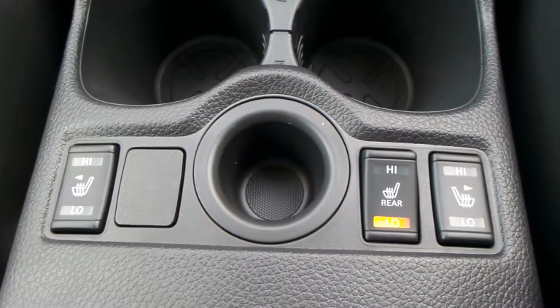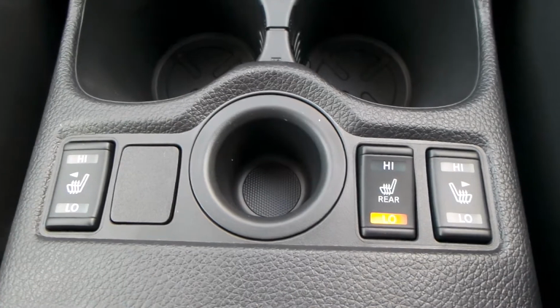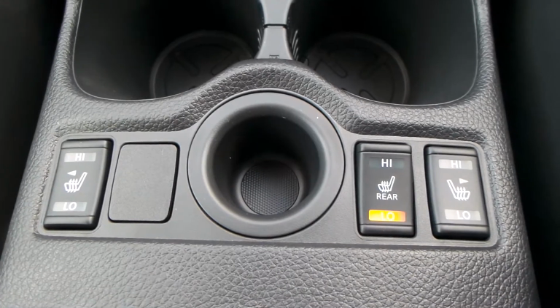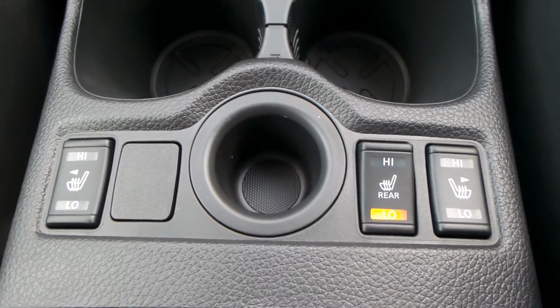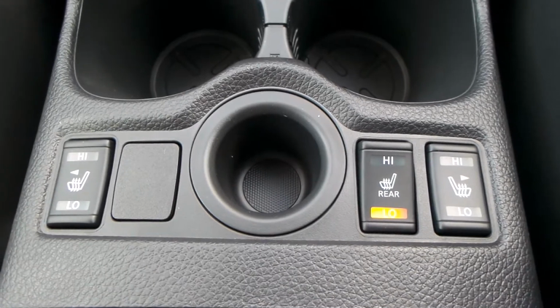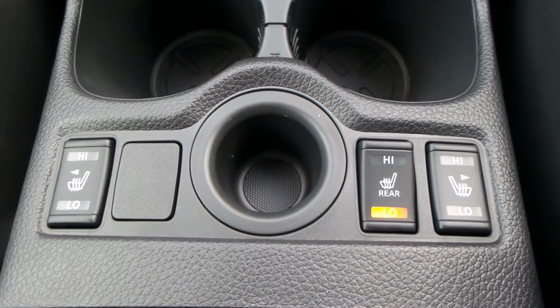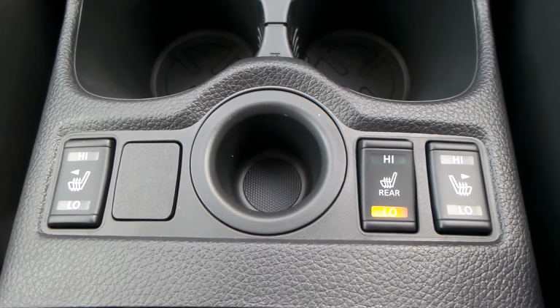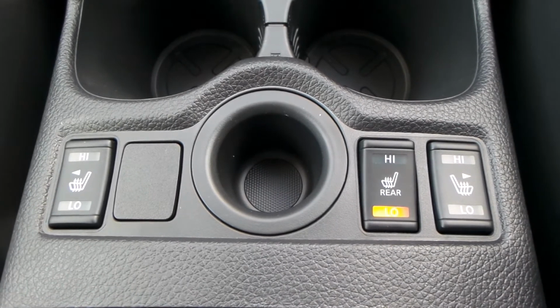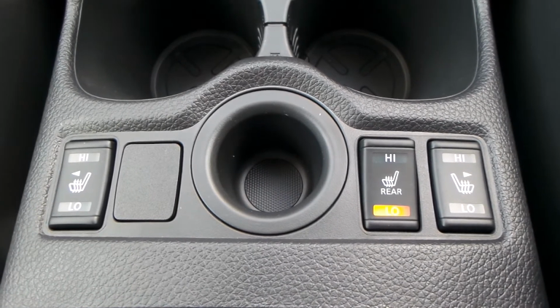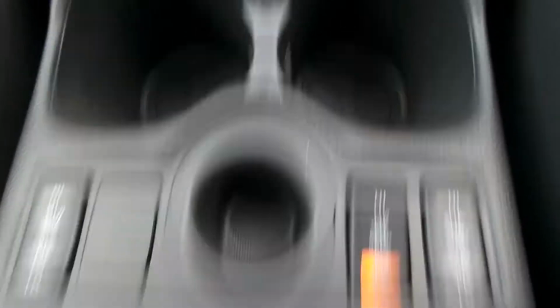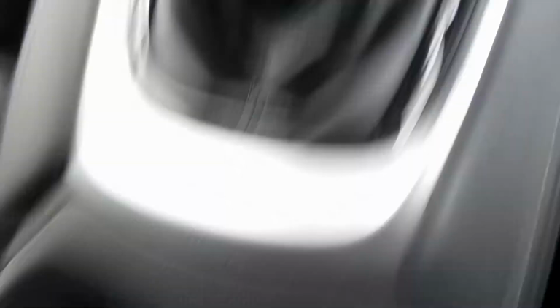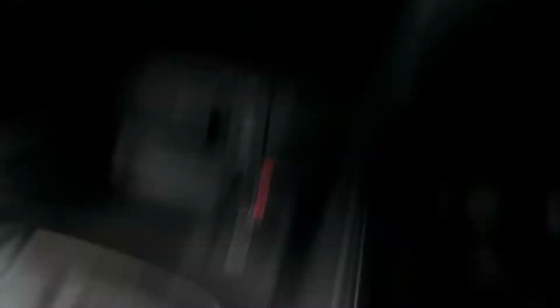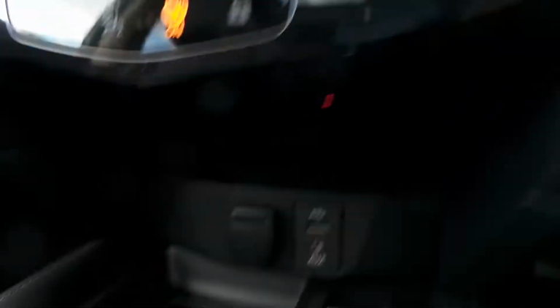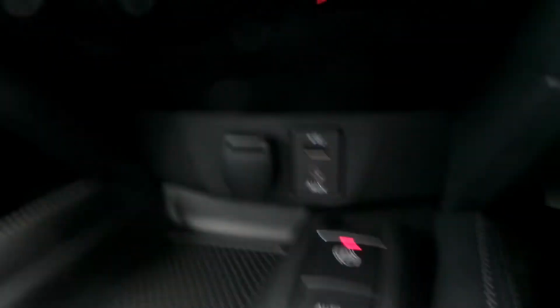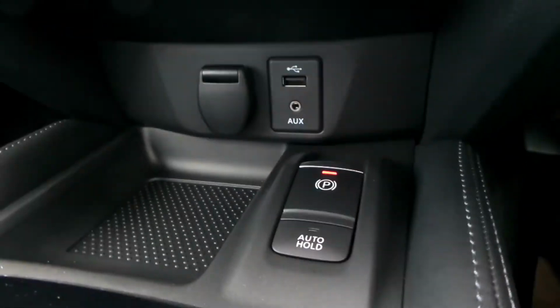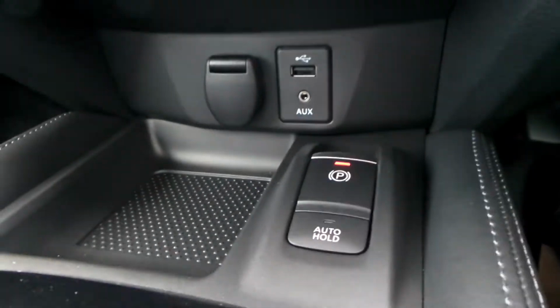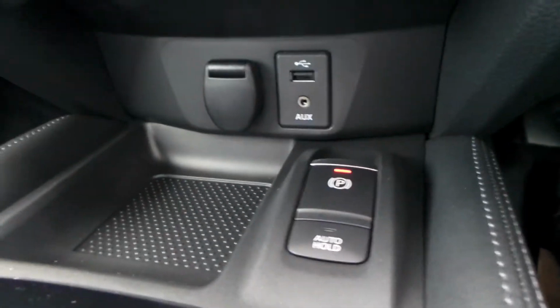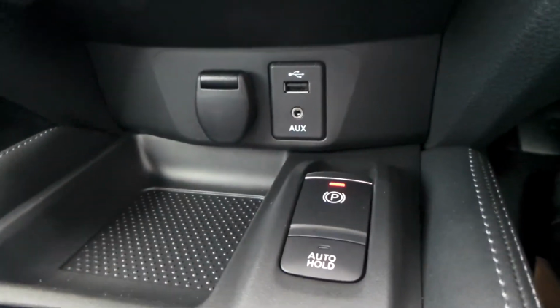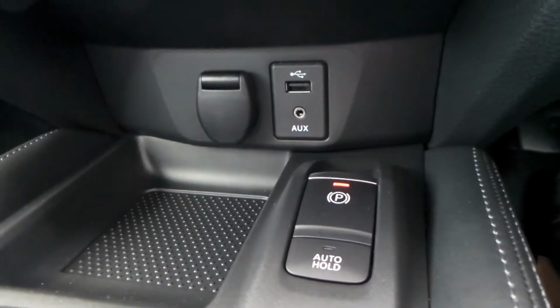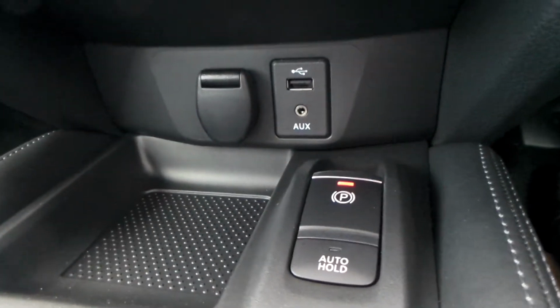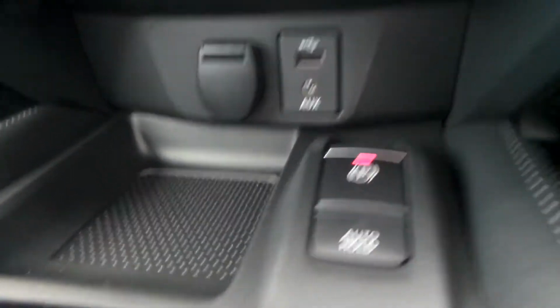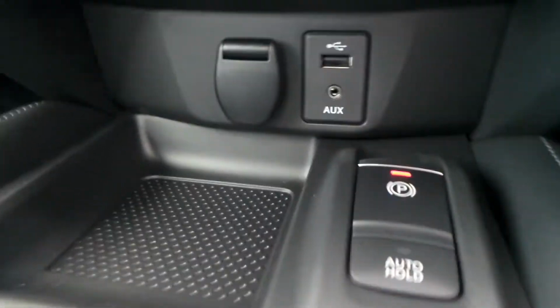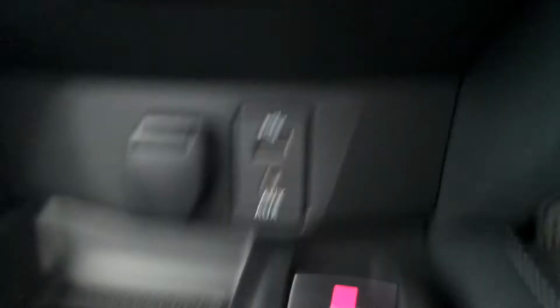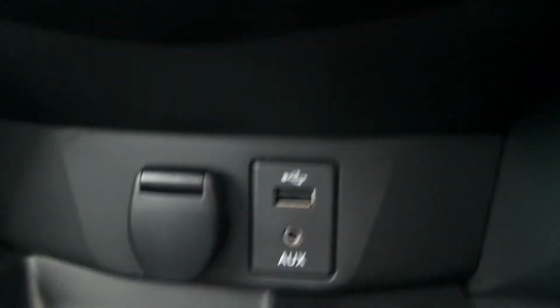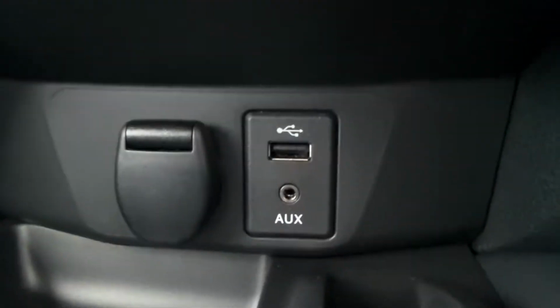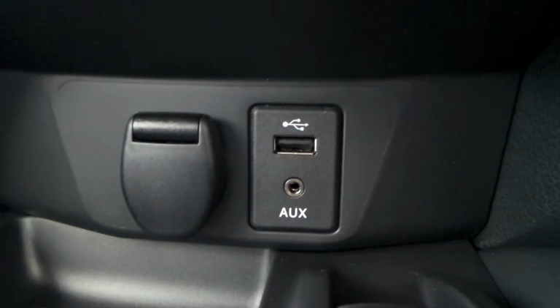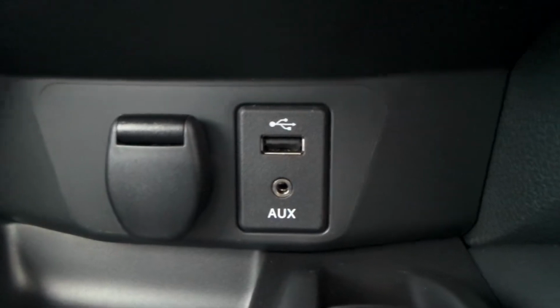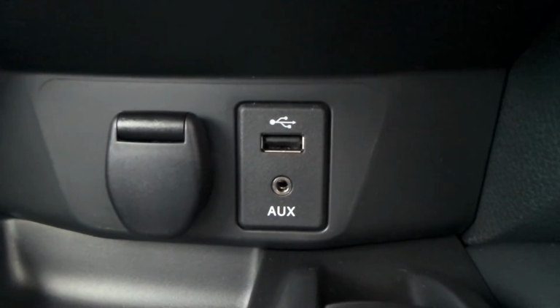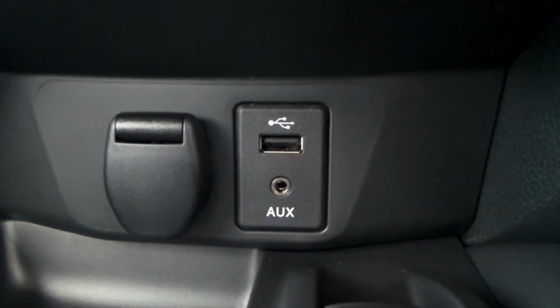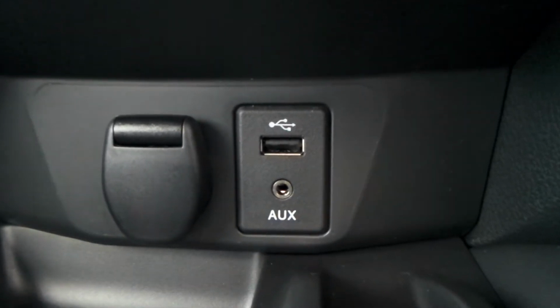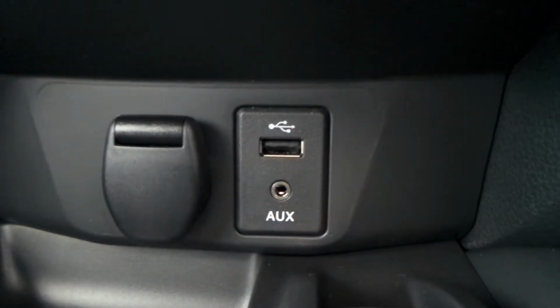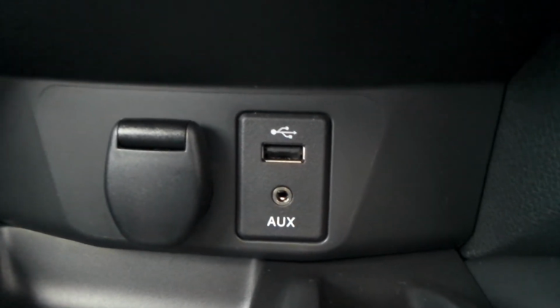Within the vehicle, you have the heated seats. You also have the electric park brake, USB port and AUX port.